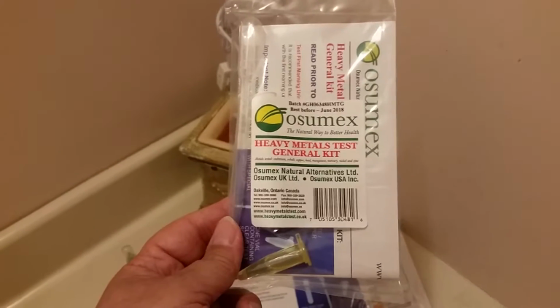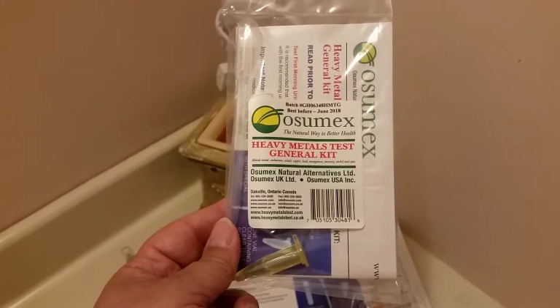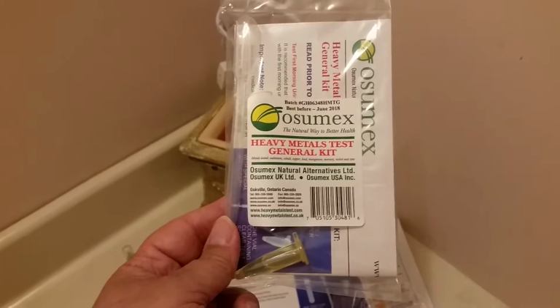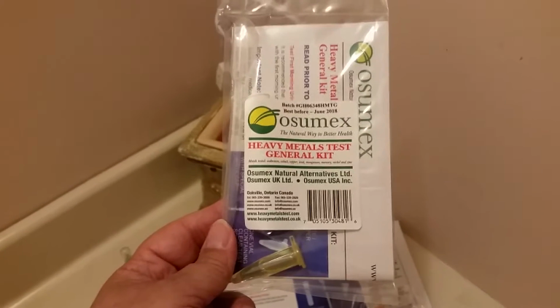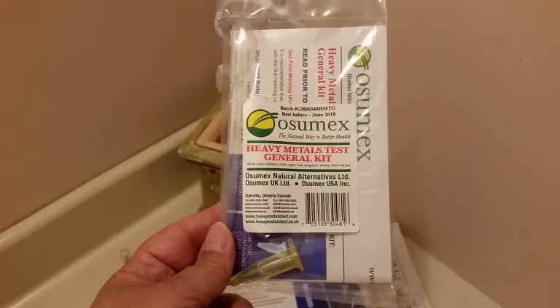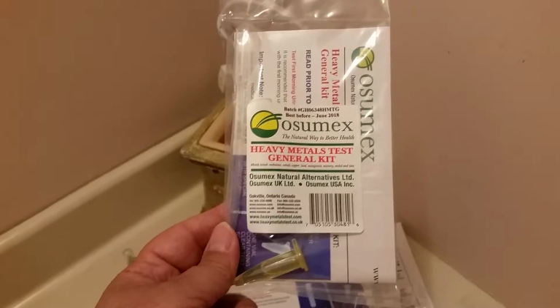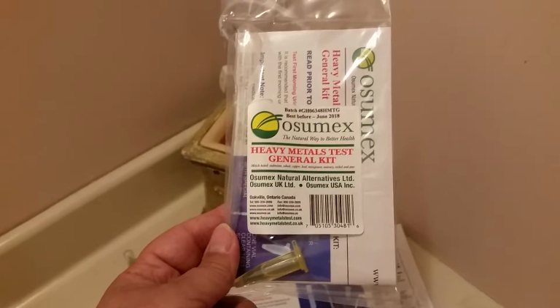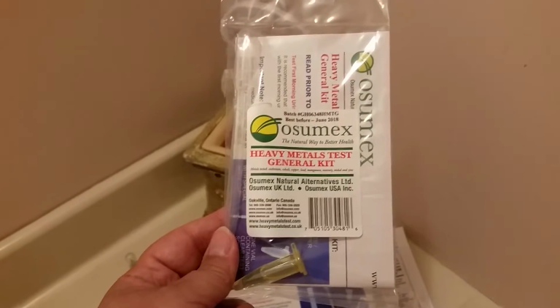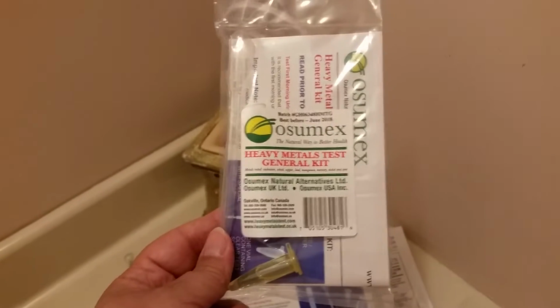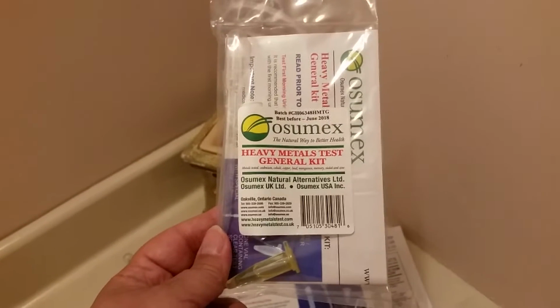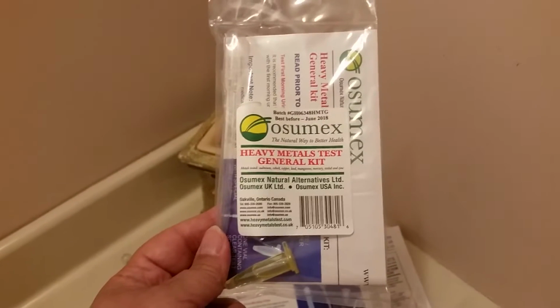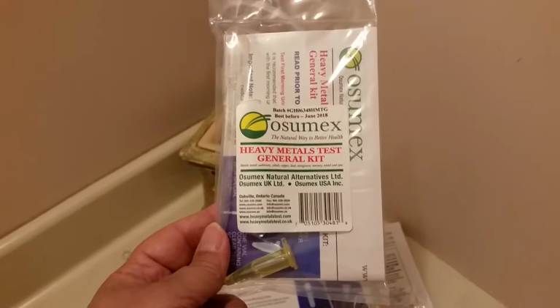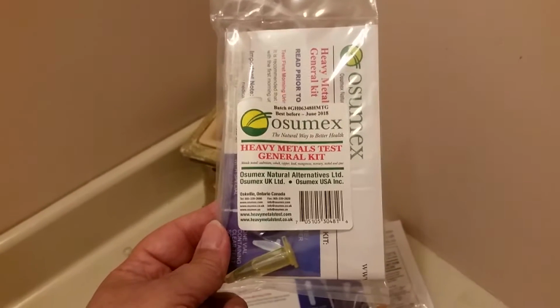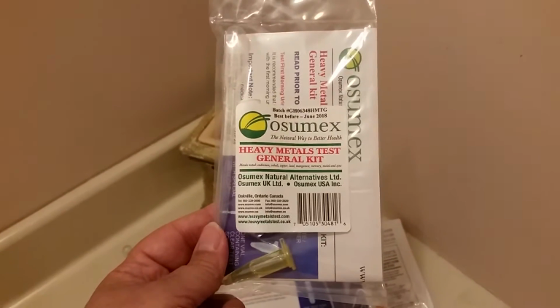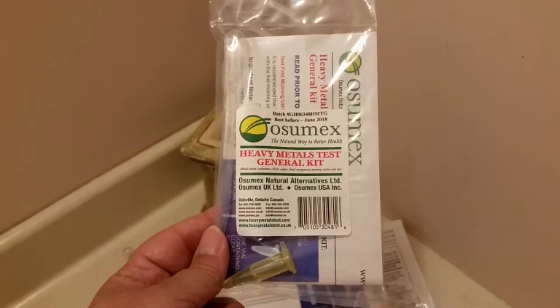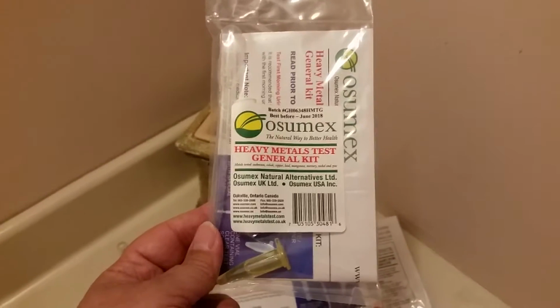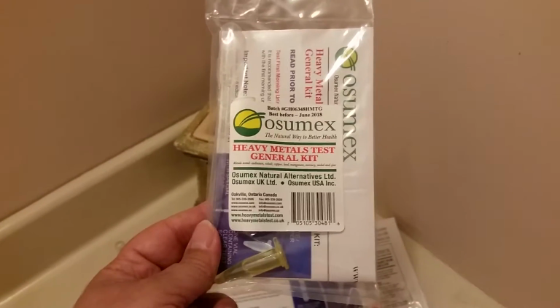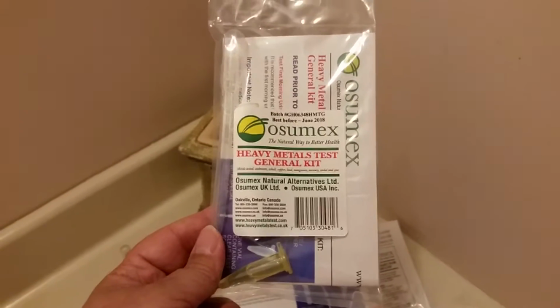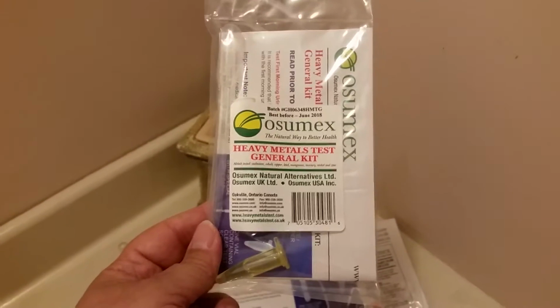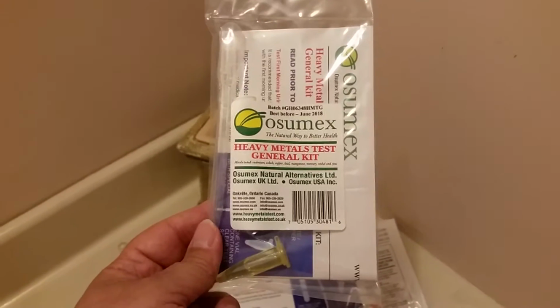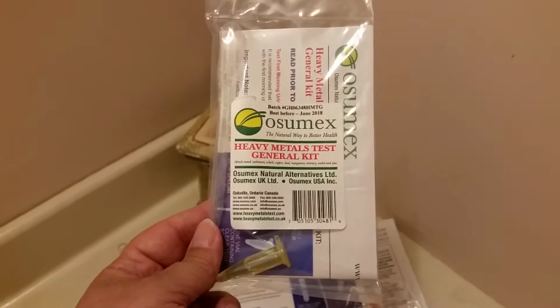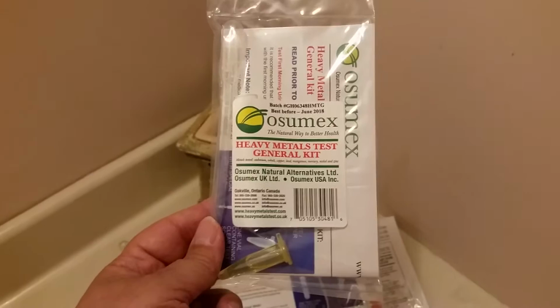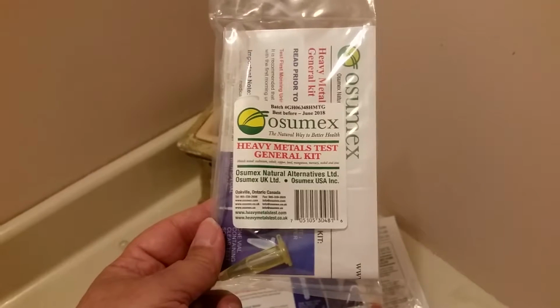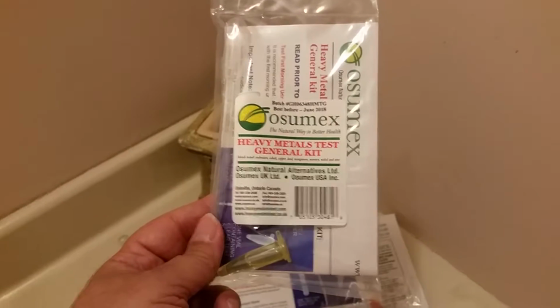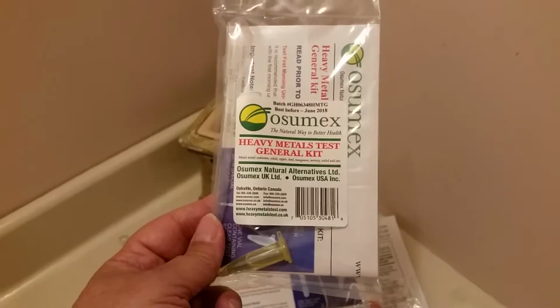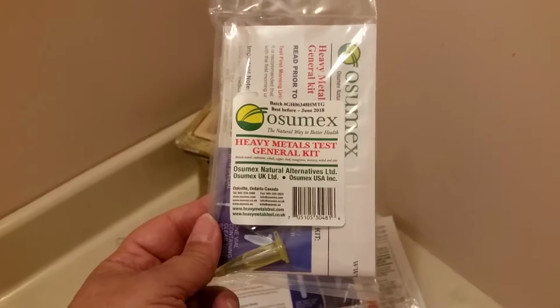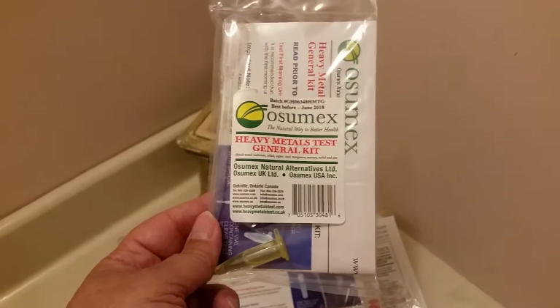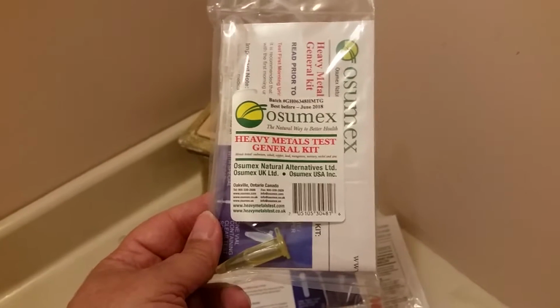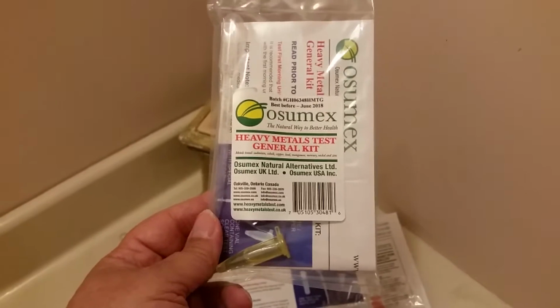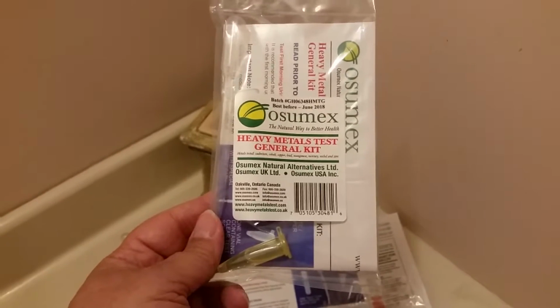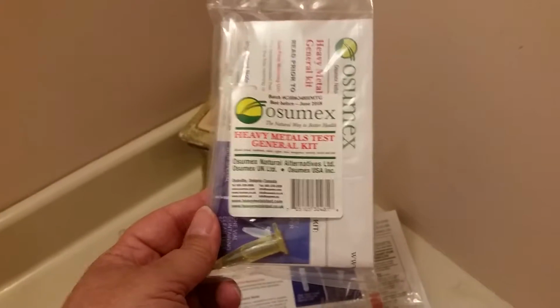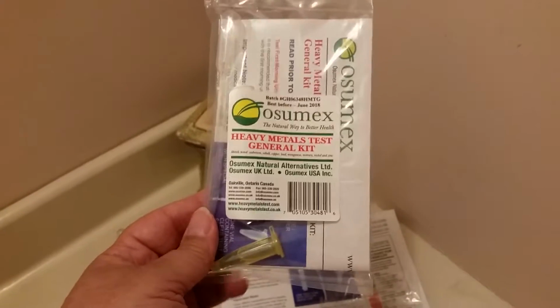Hi, this is Cheryl with Simply Cheryl. Today we are testing a heavy metals test kit.